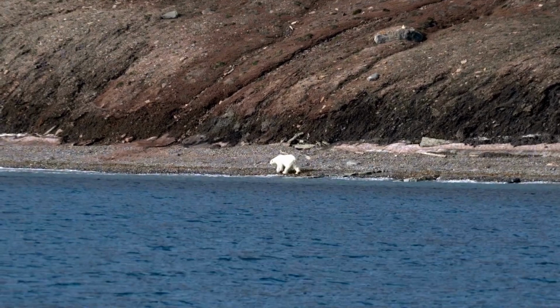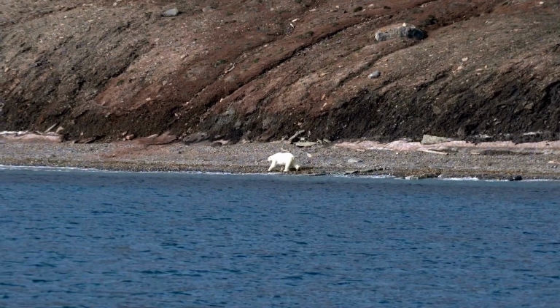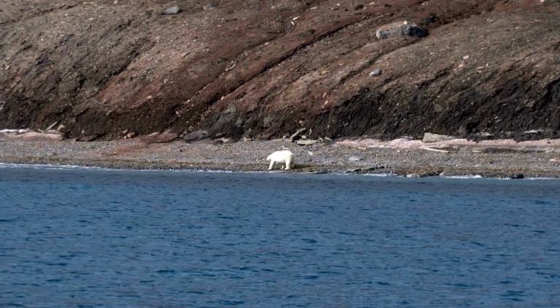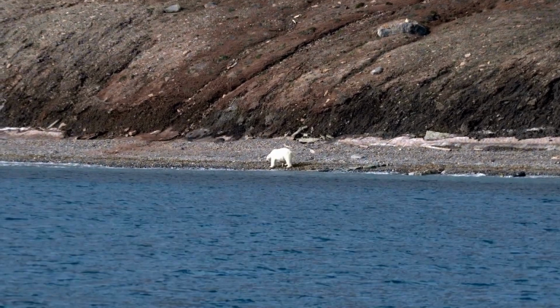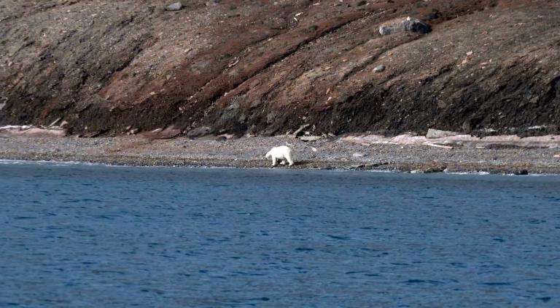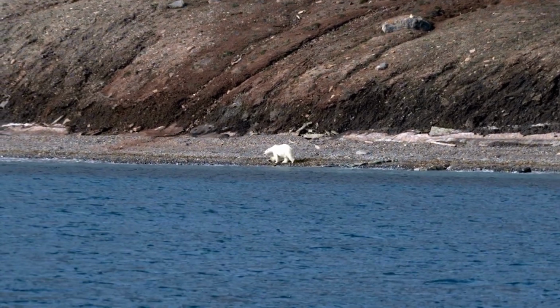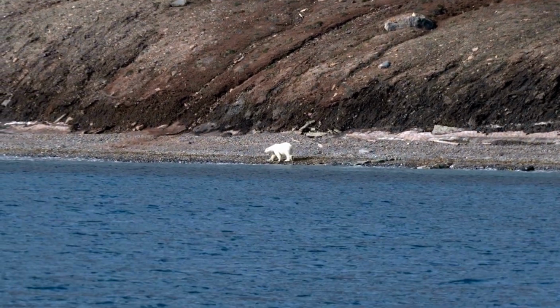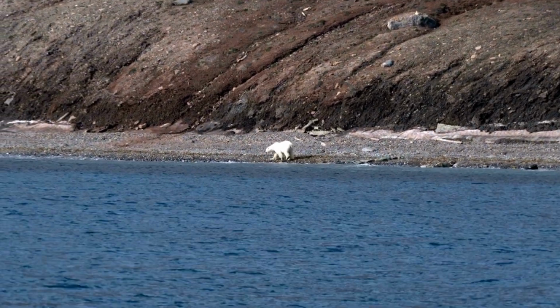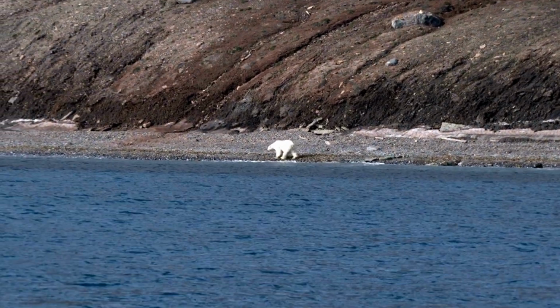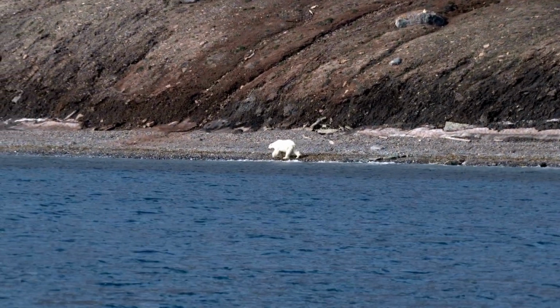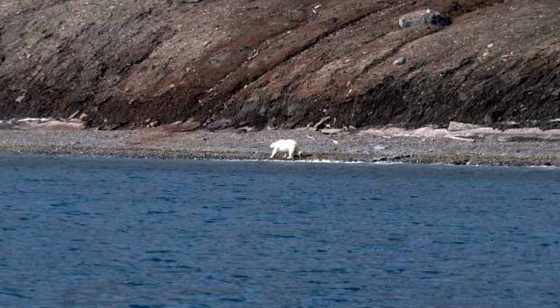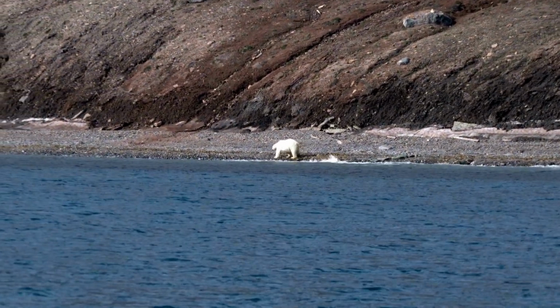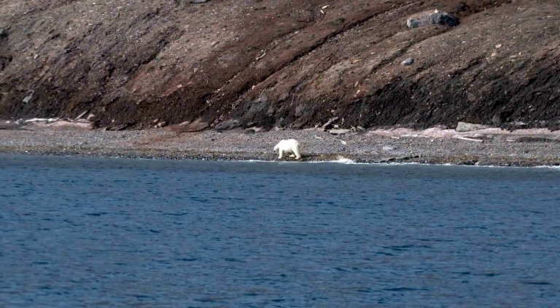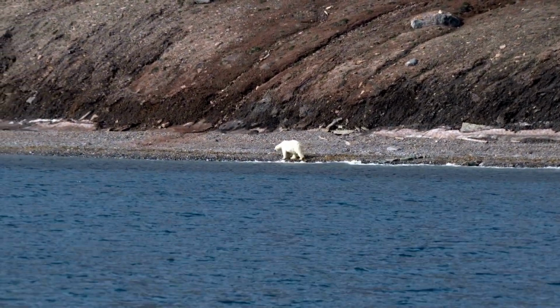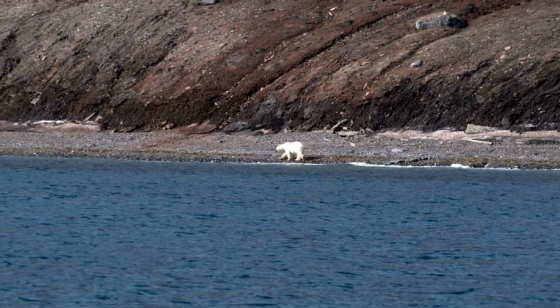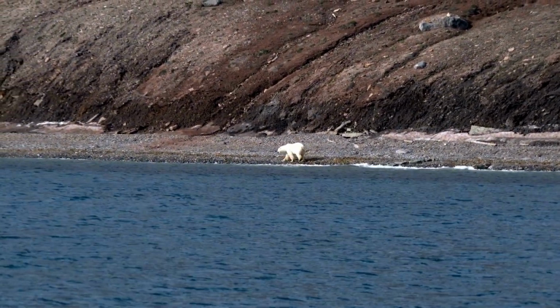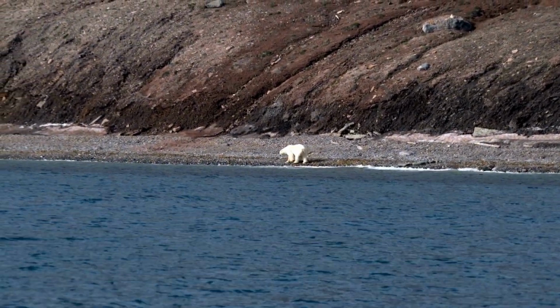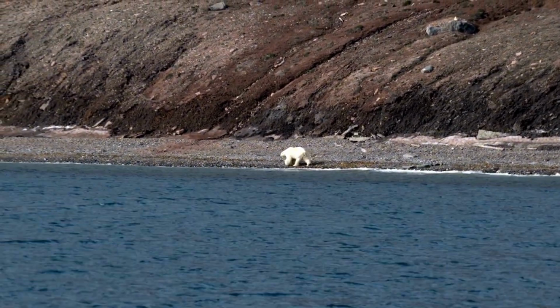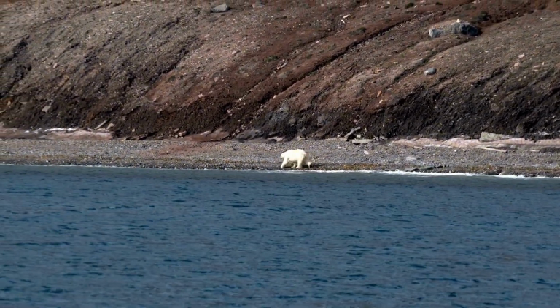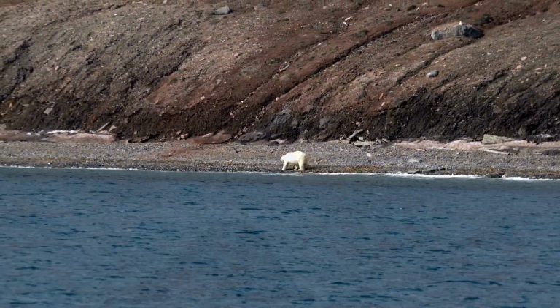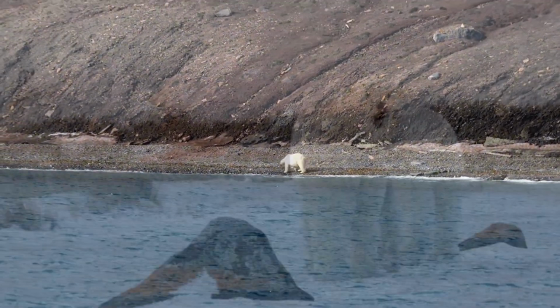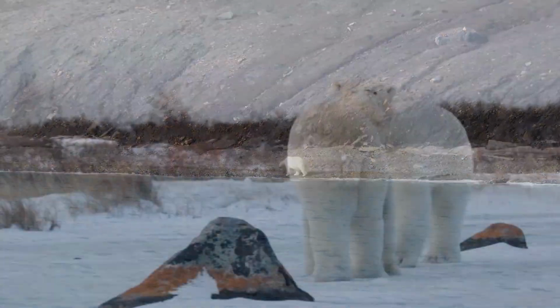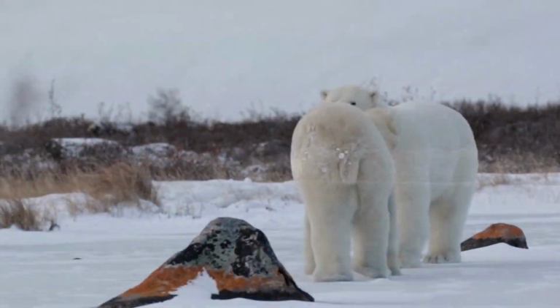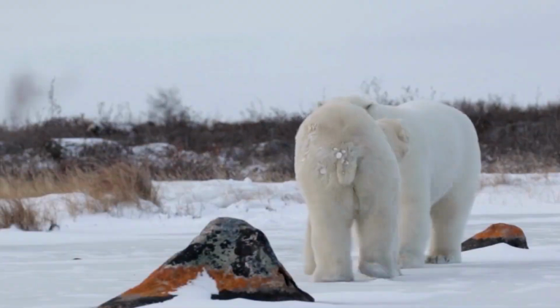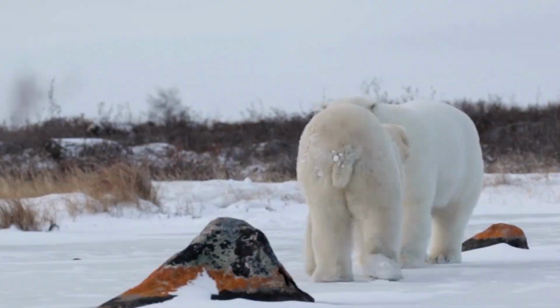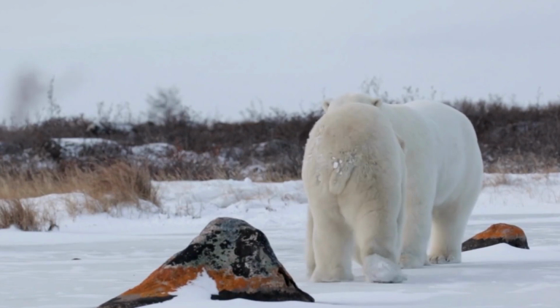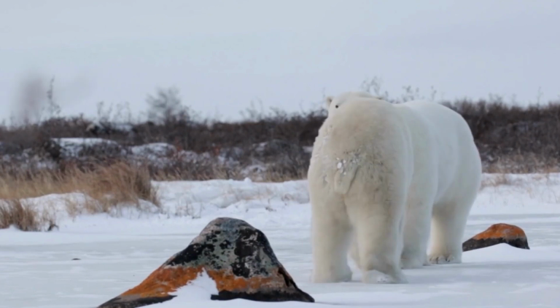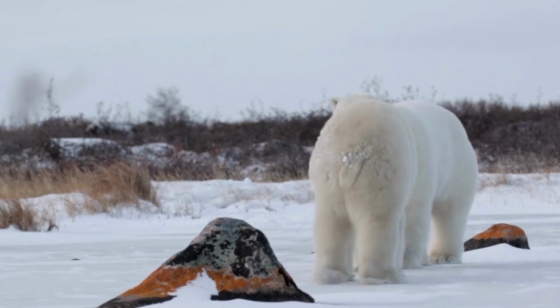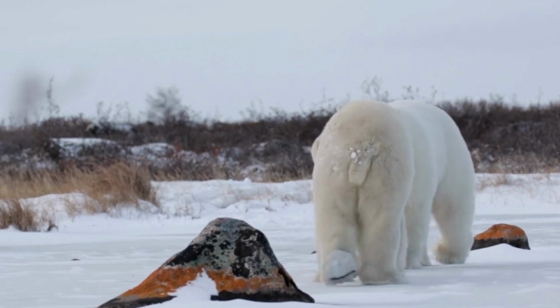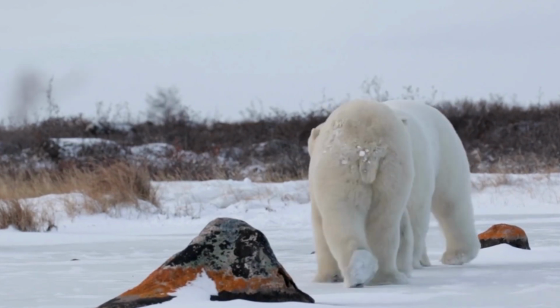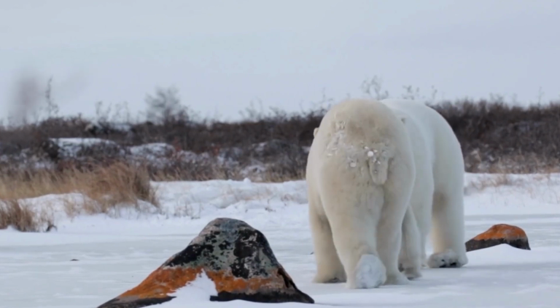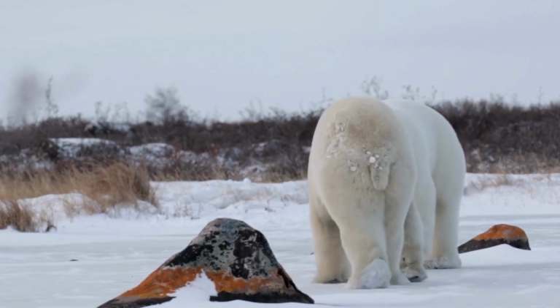They are considered marine mammals like whales, dolphins, and seals because they spend so much time at sea.